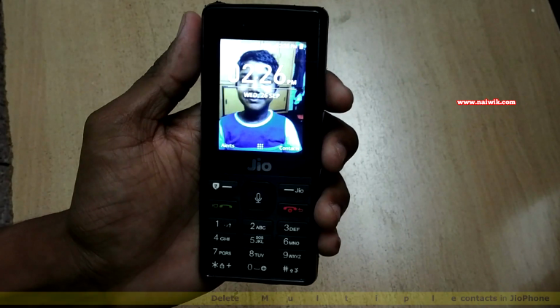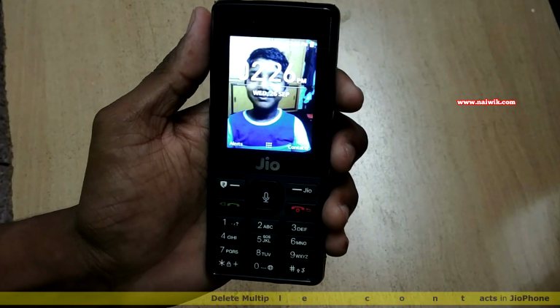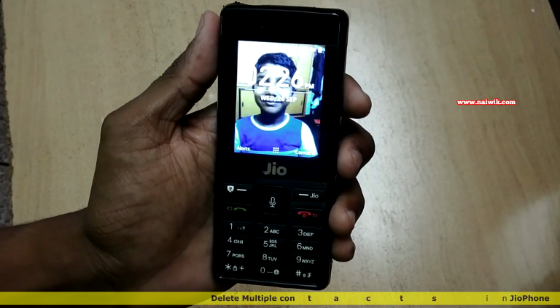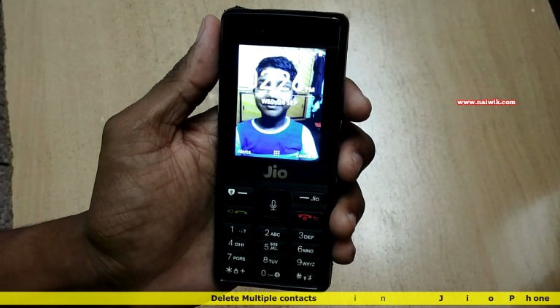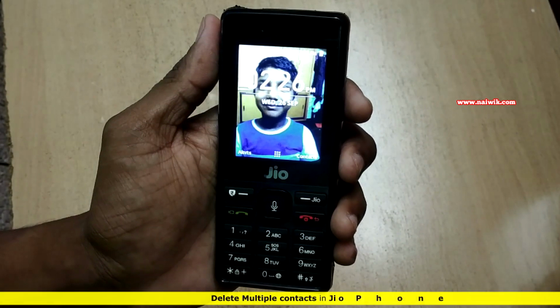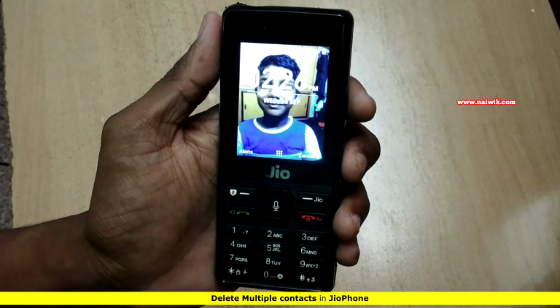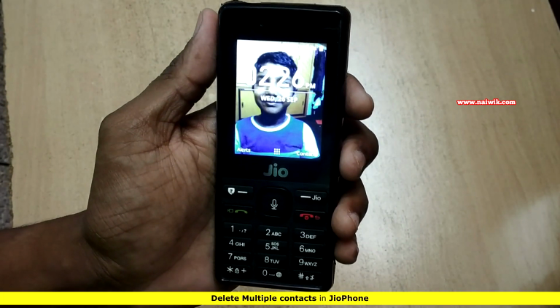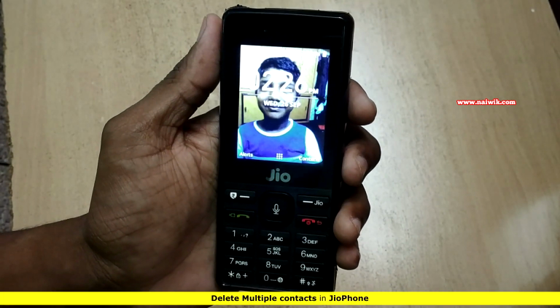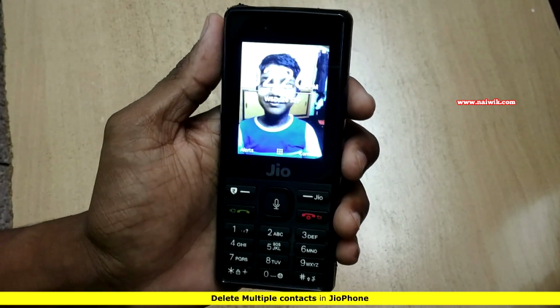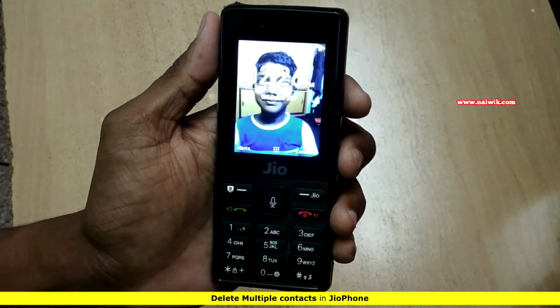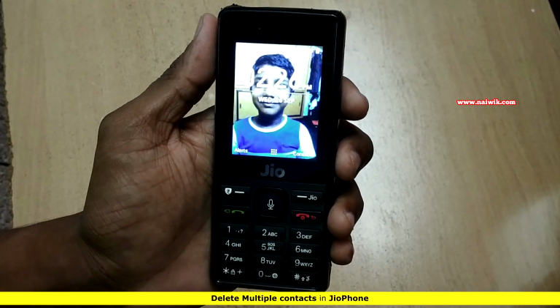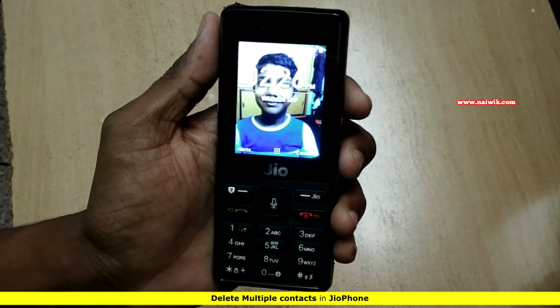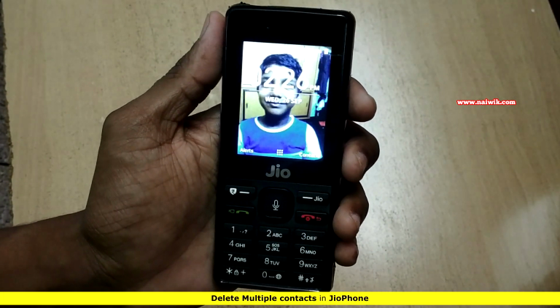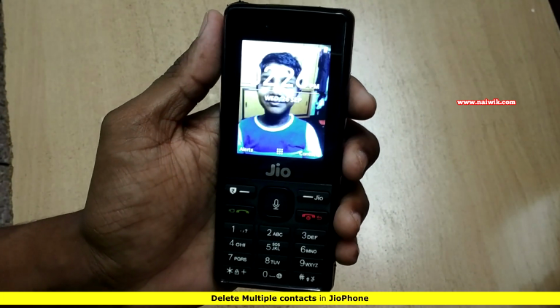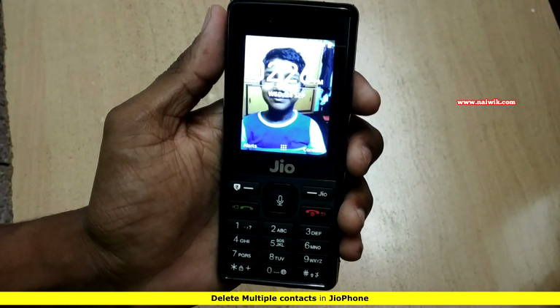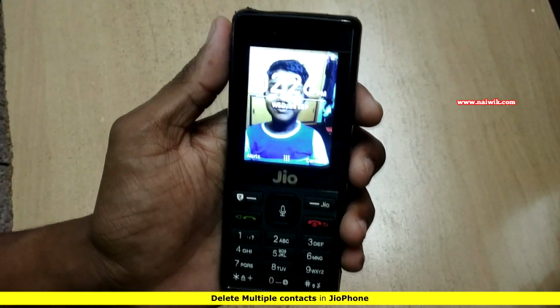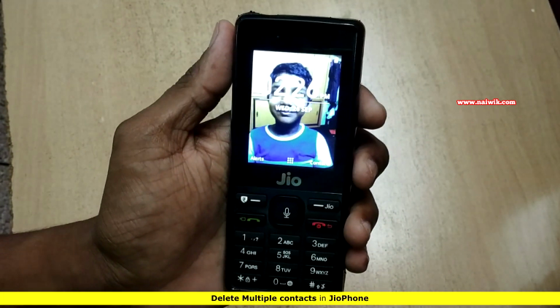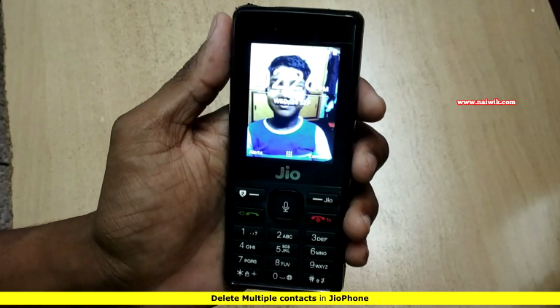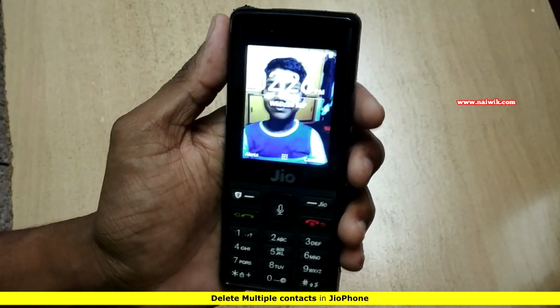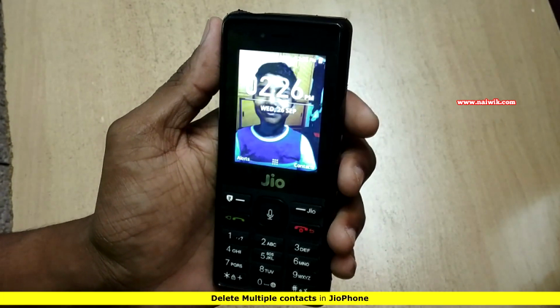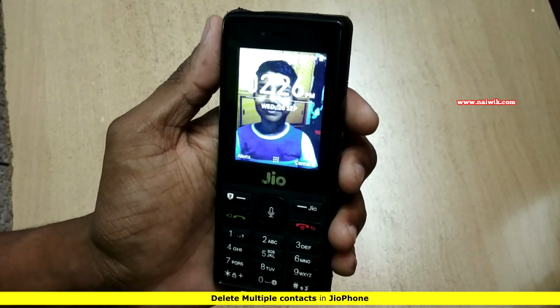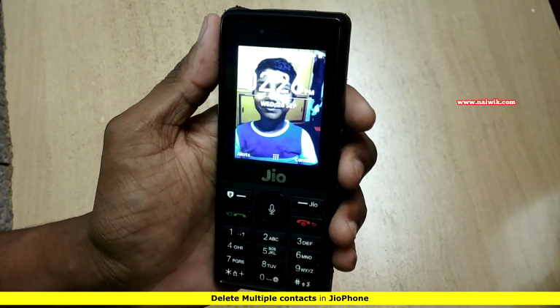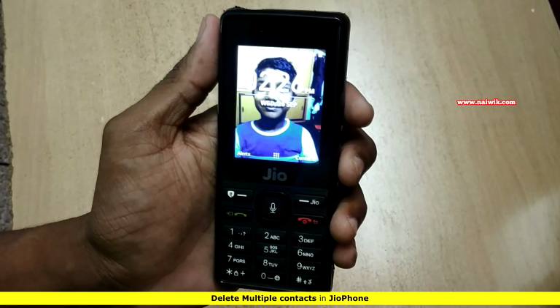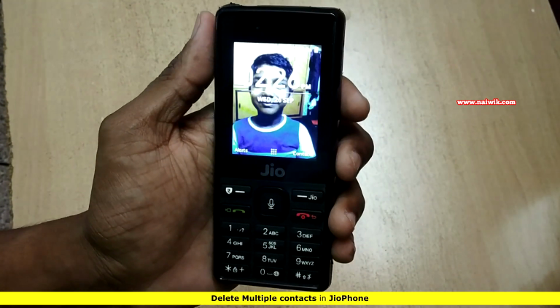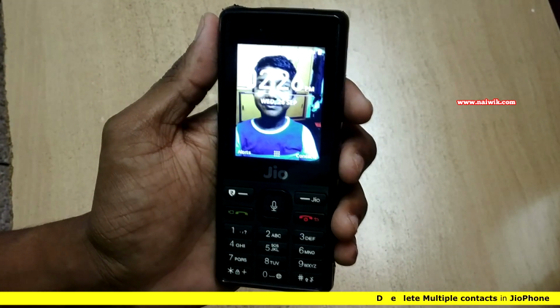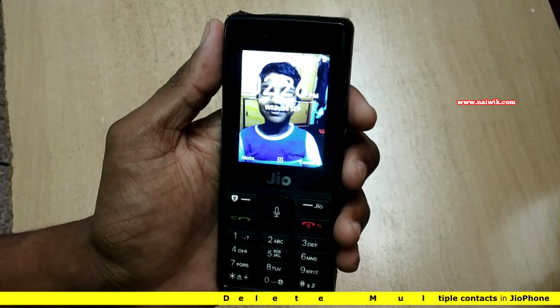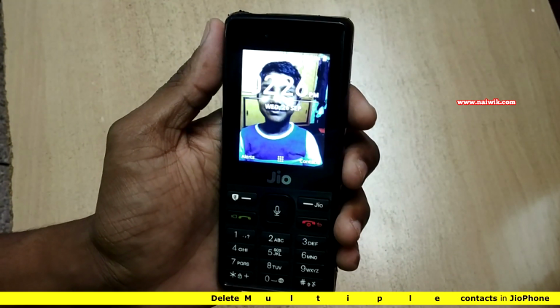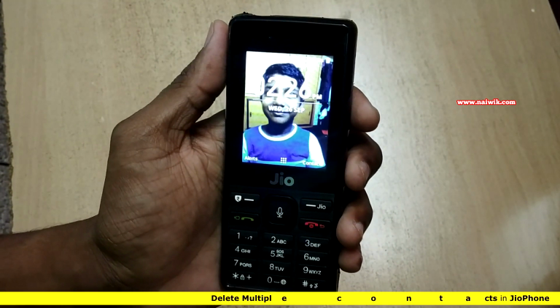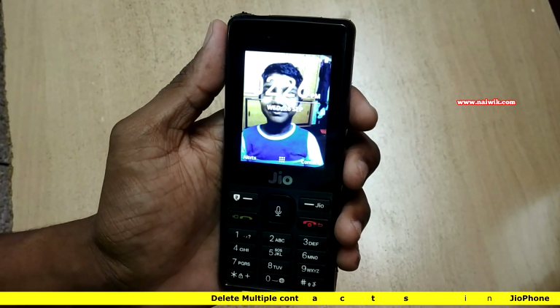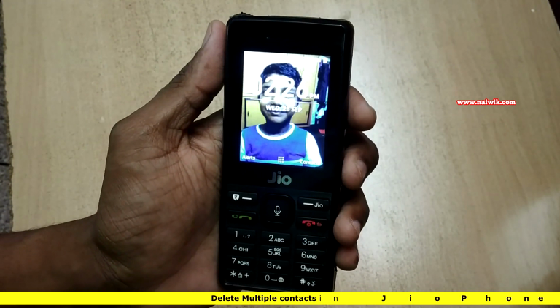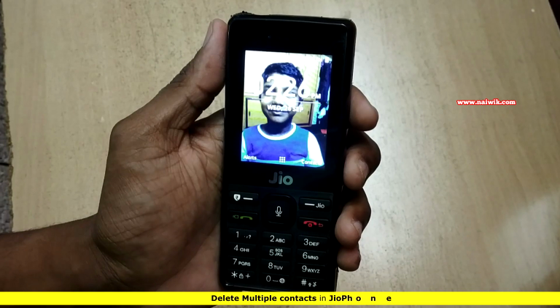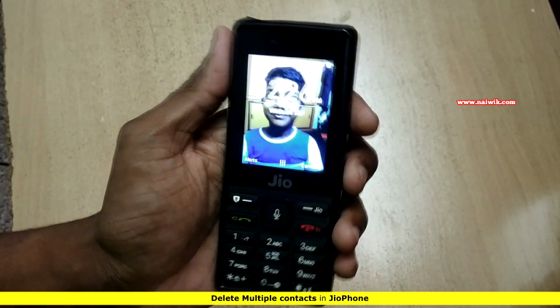Hi friends, in this video I am going to show you how to delete multiple contacts at once on a Jio phone.